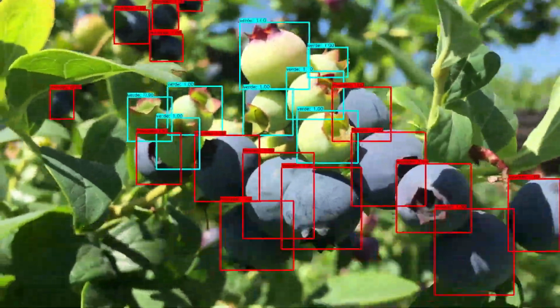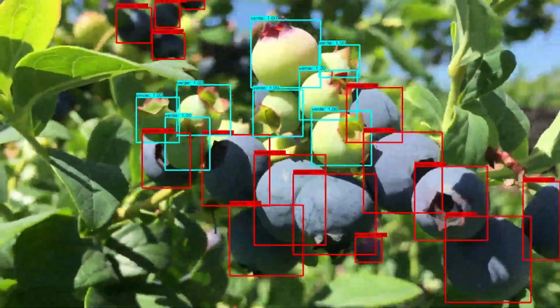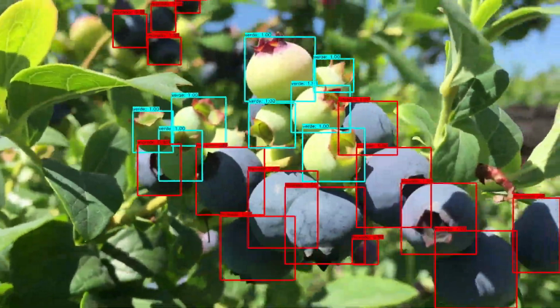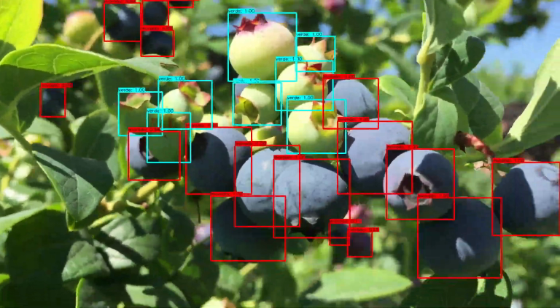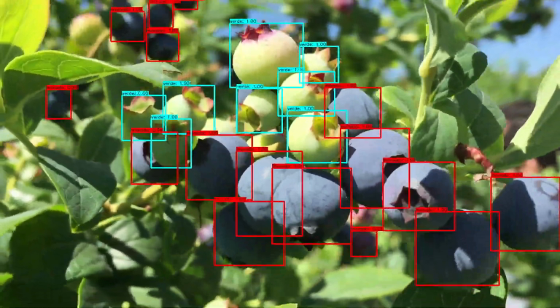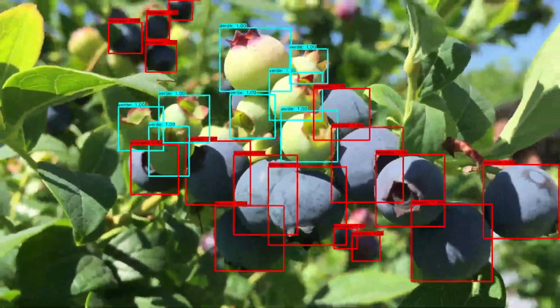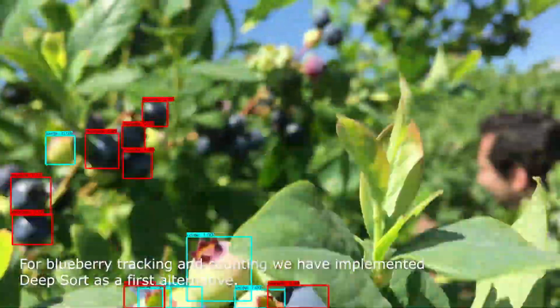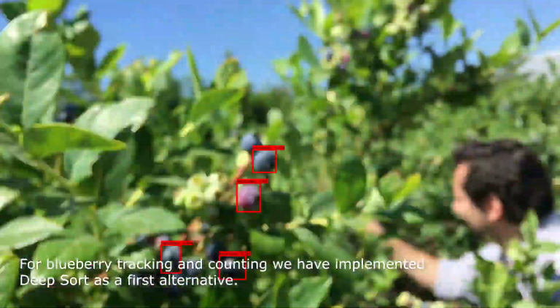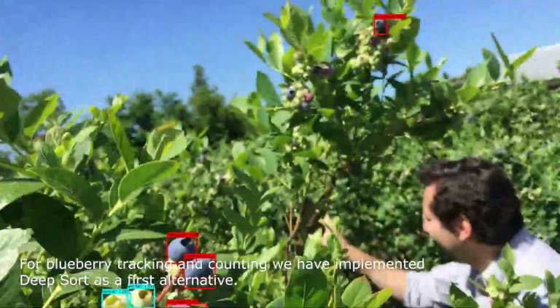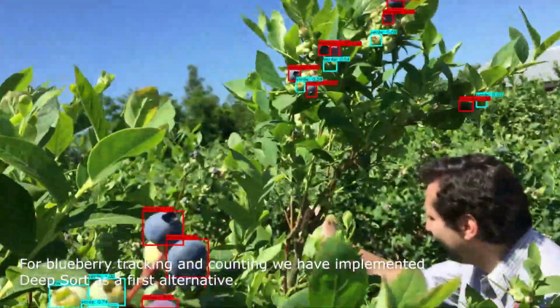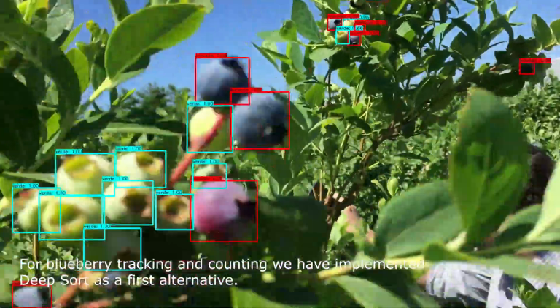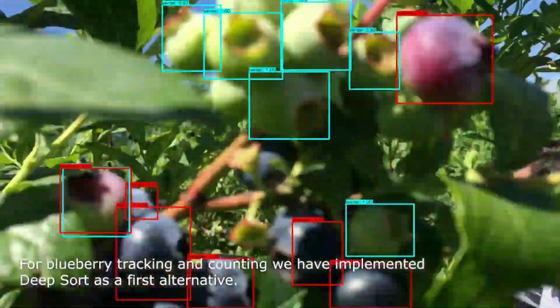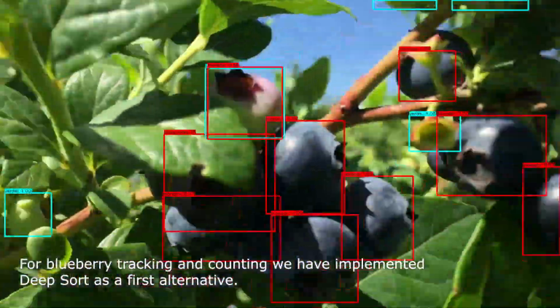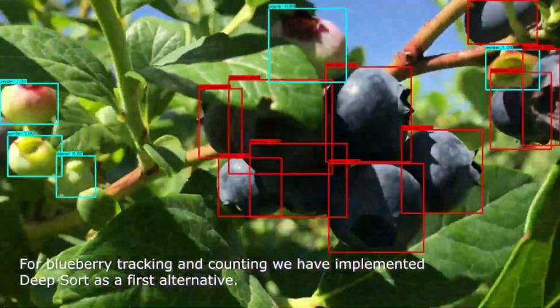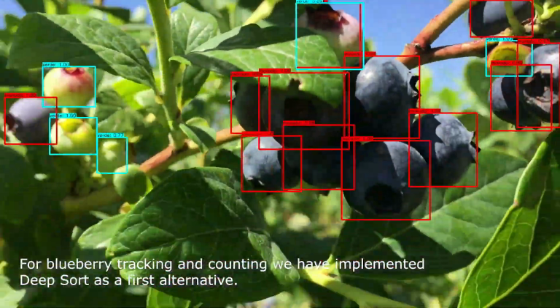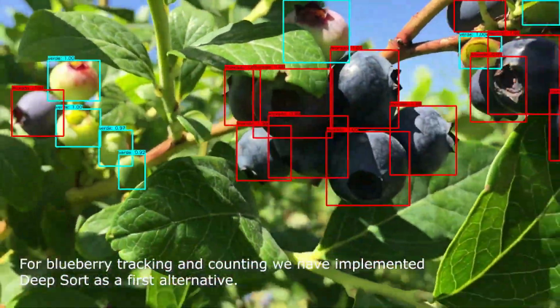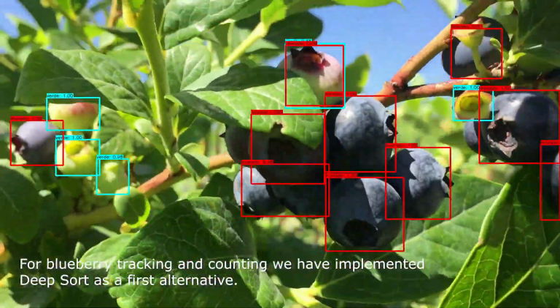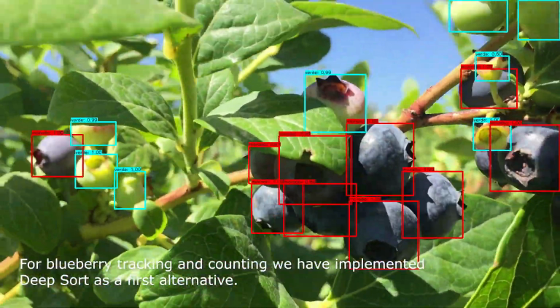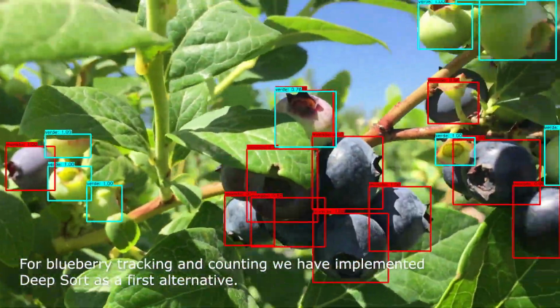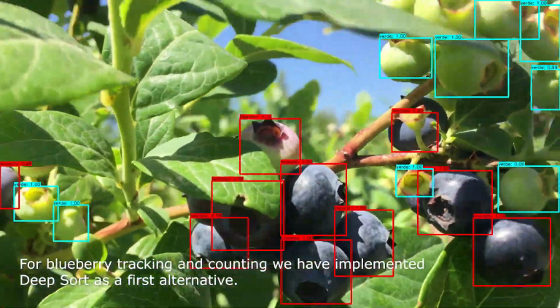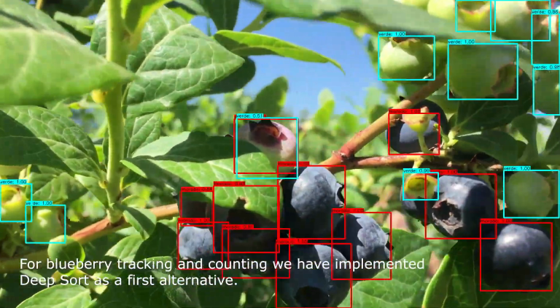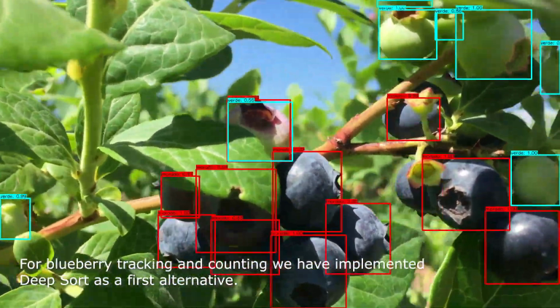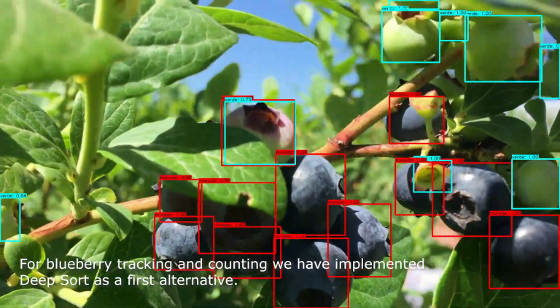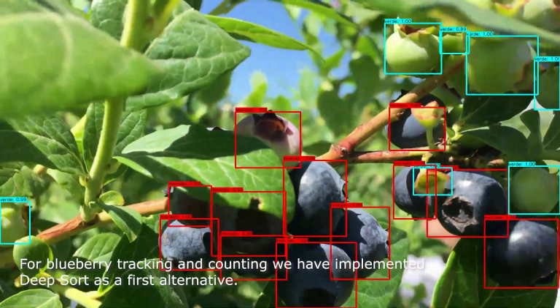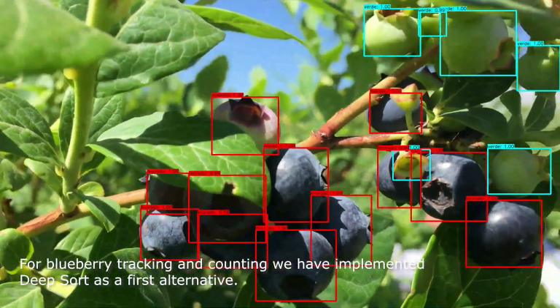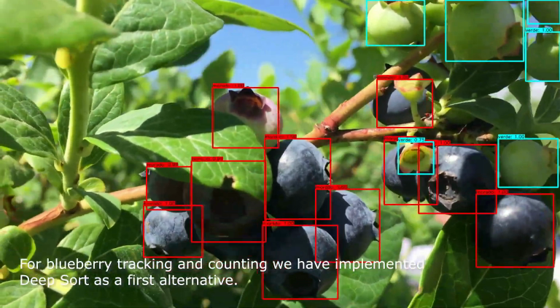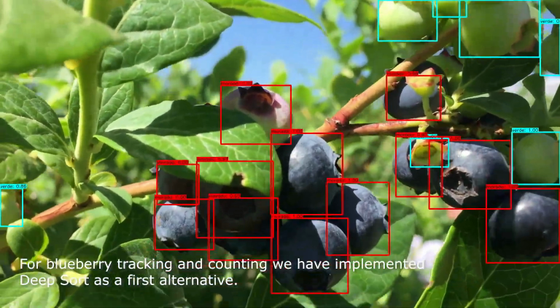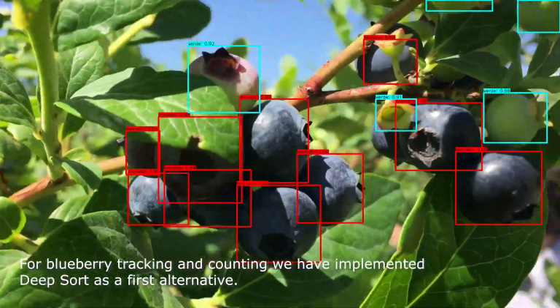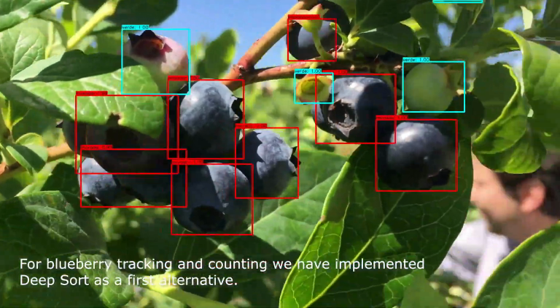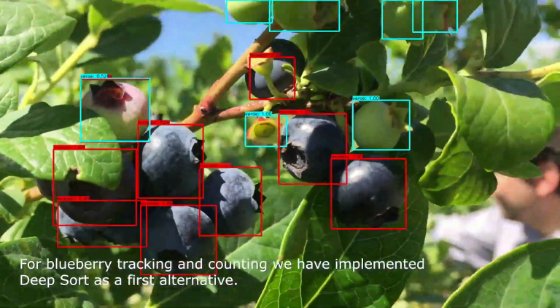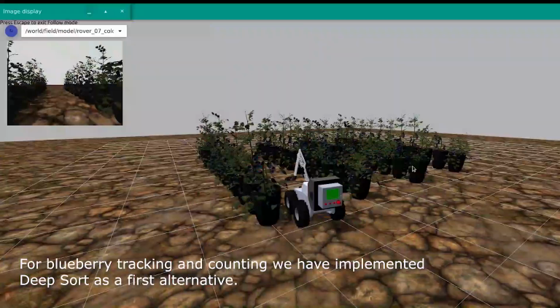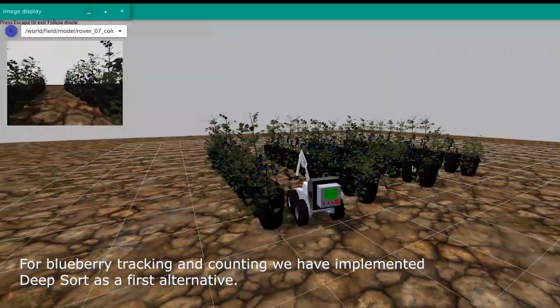For blueberry tracking and counting, we have implemented DeepSORT as the first alternative.